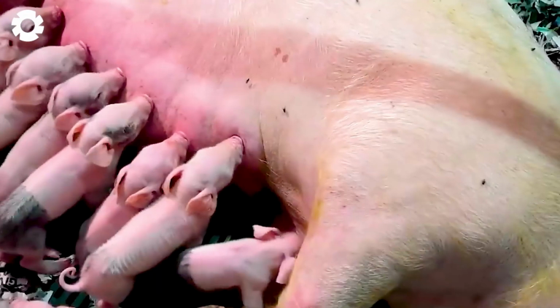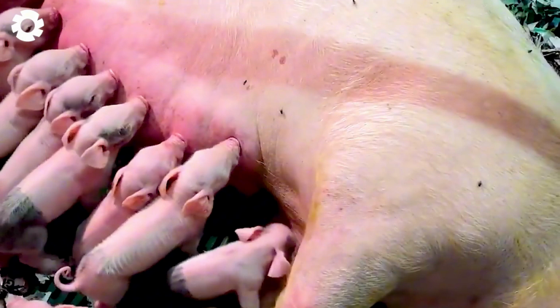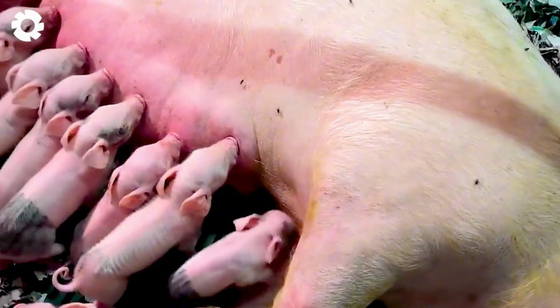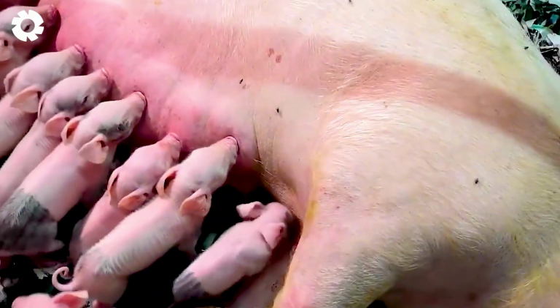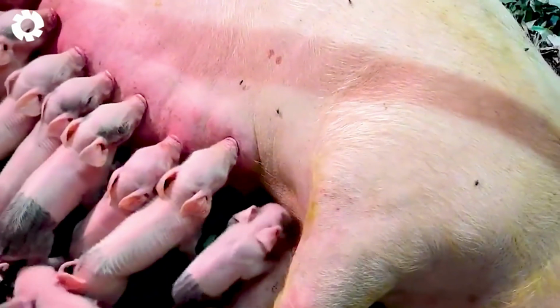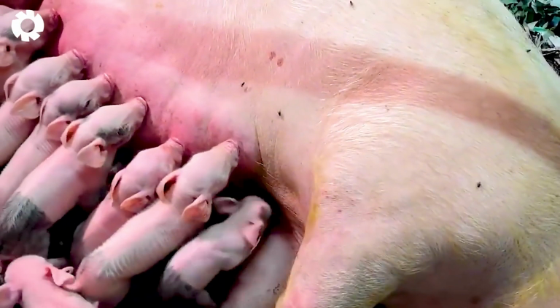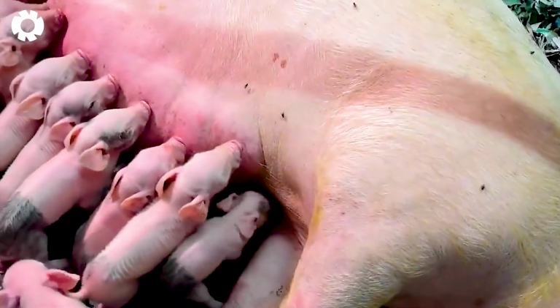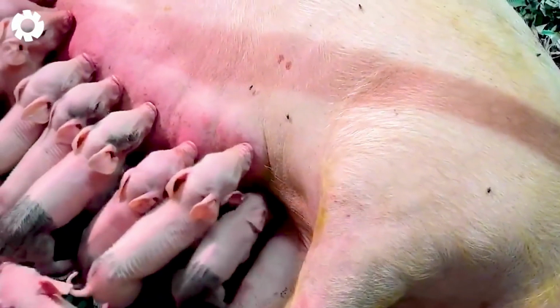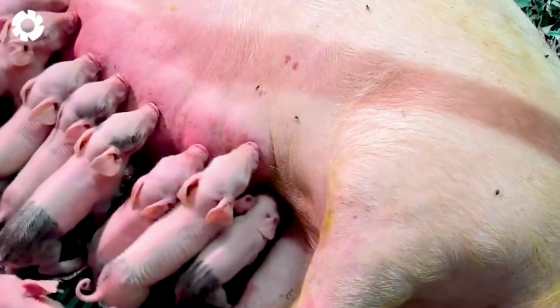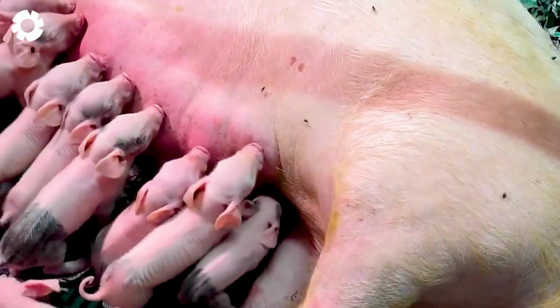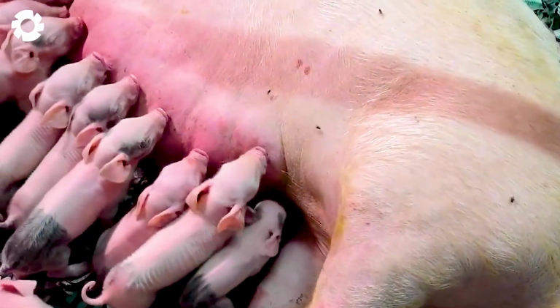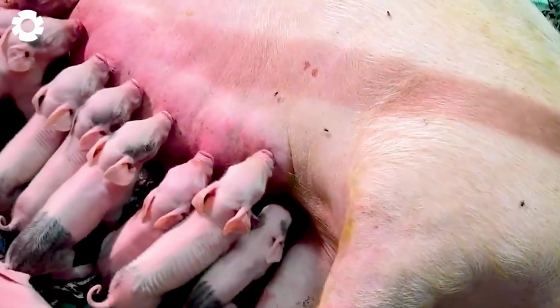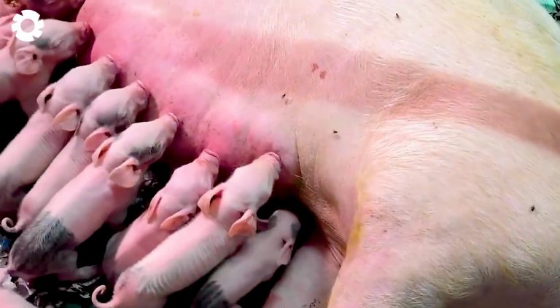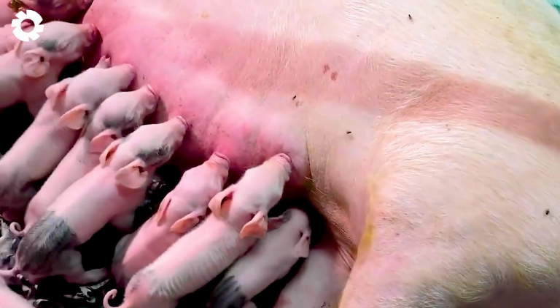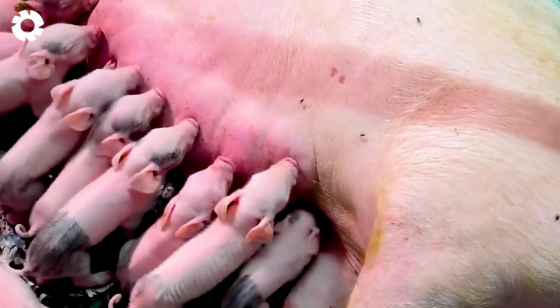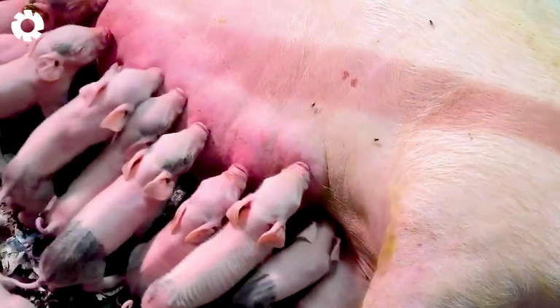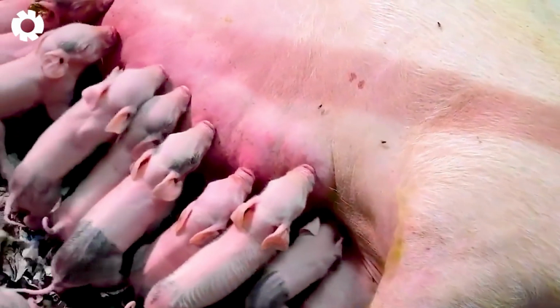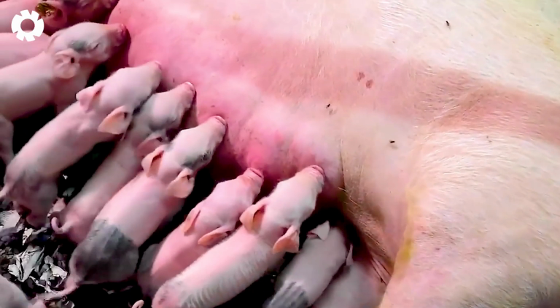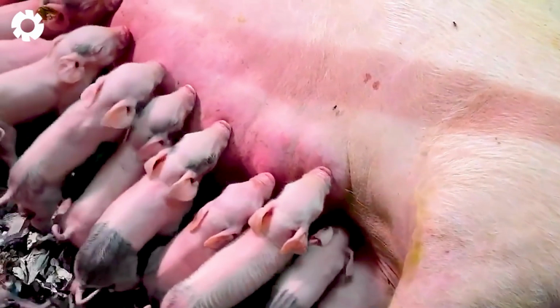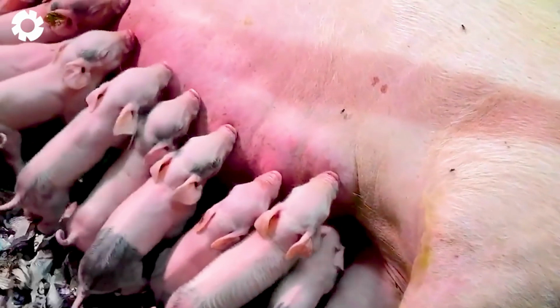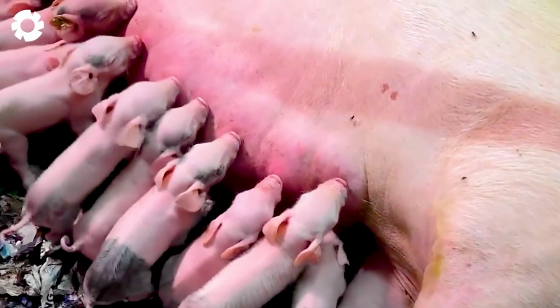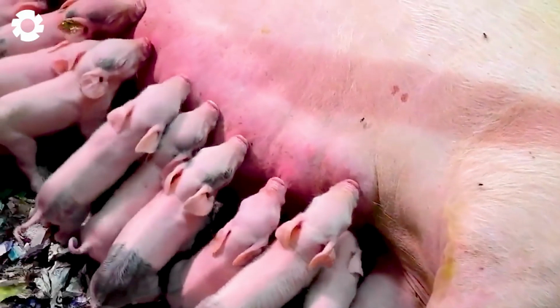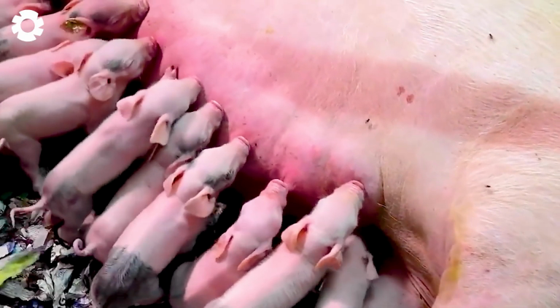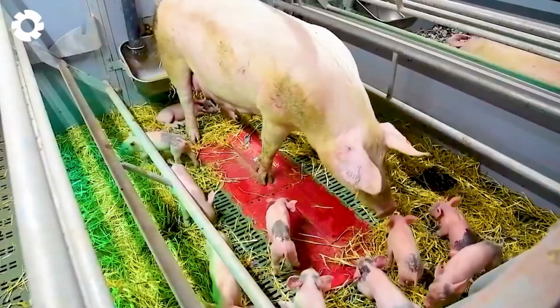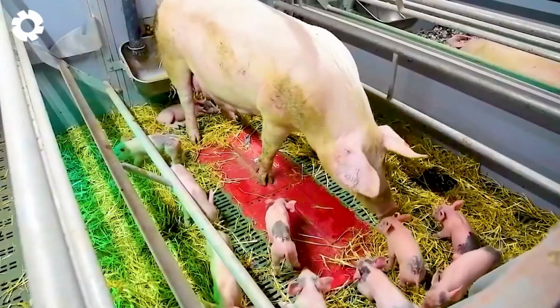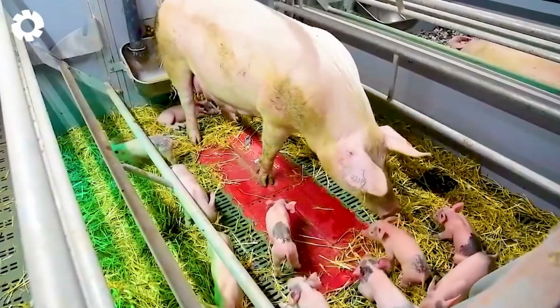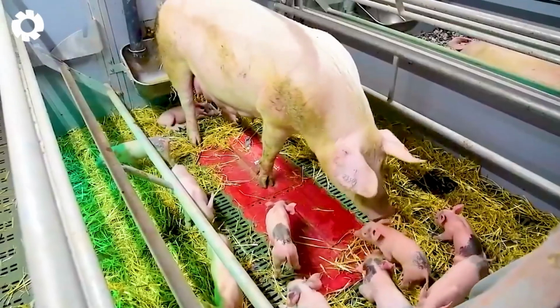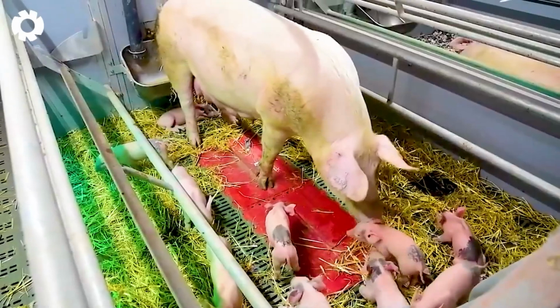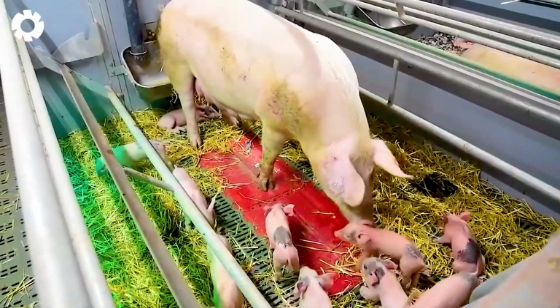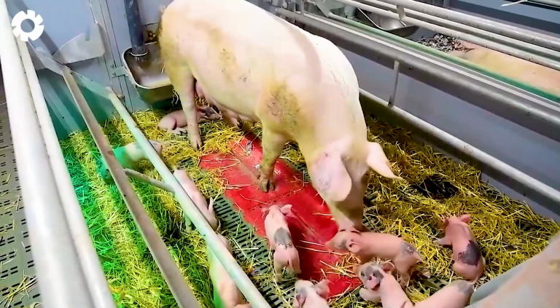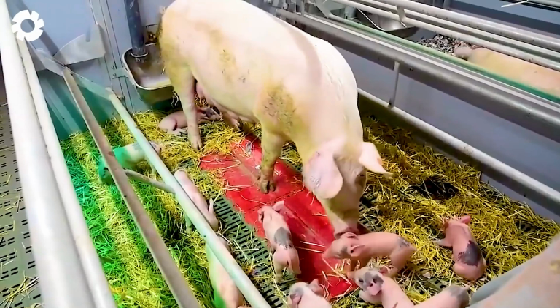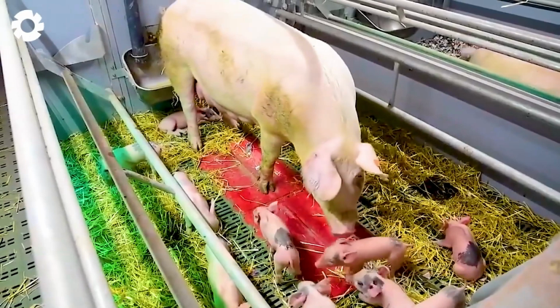During the first two weeks after birth, piglets are exclusively fed mother's milk to grow healthily.